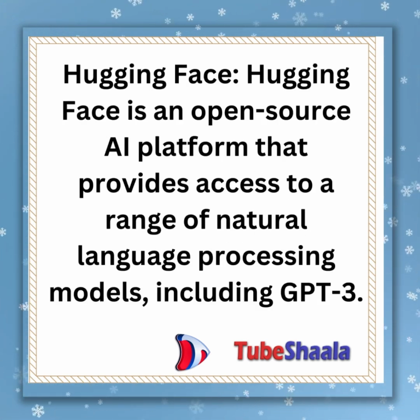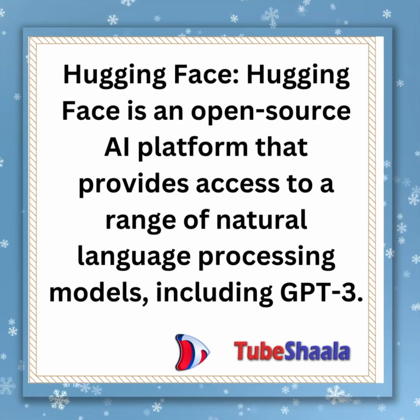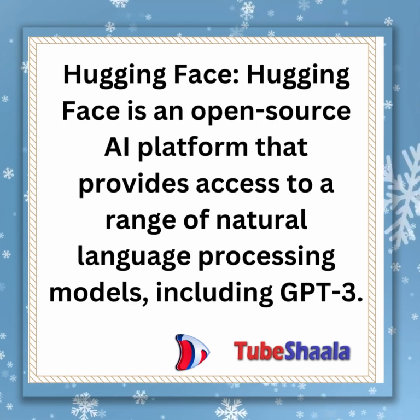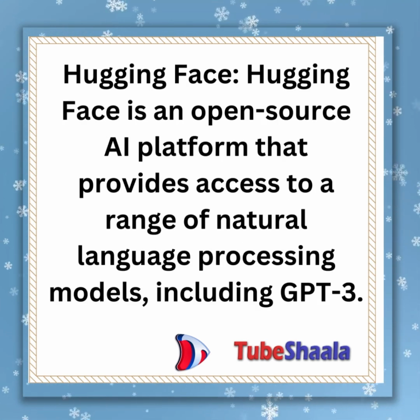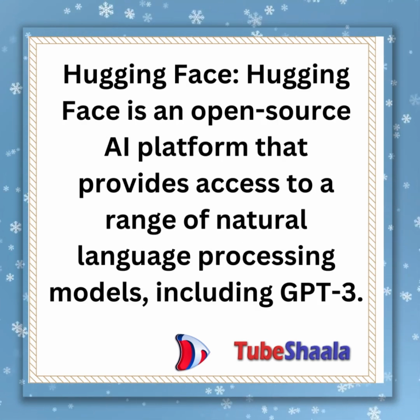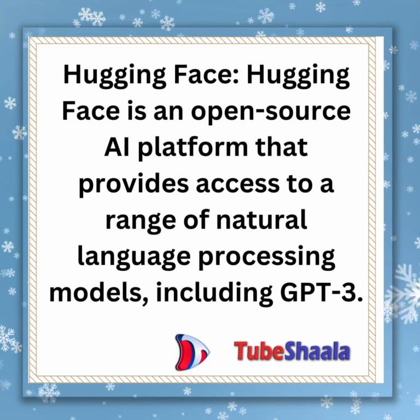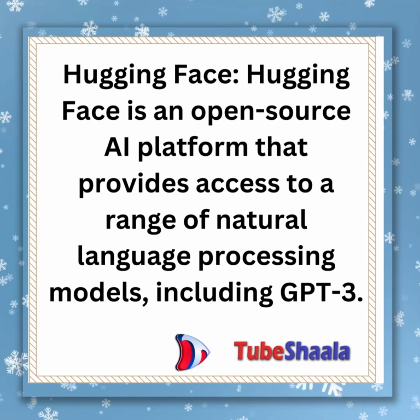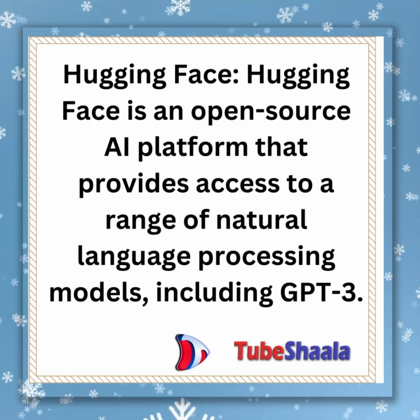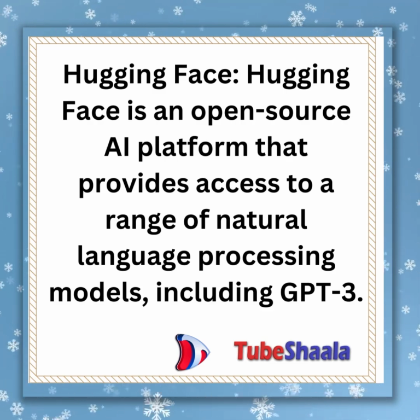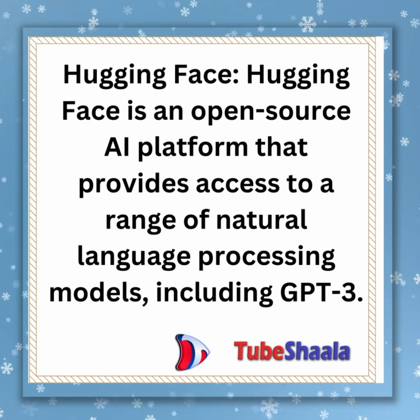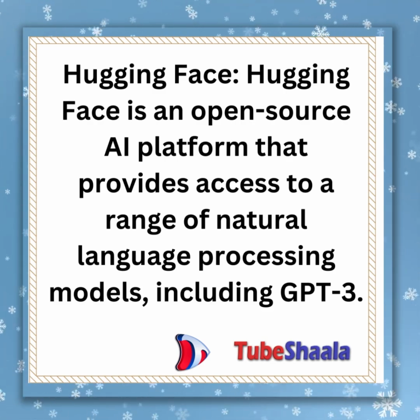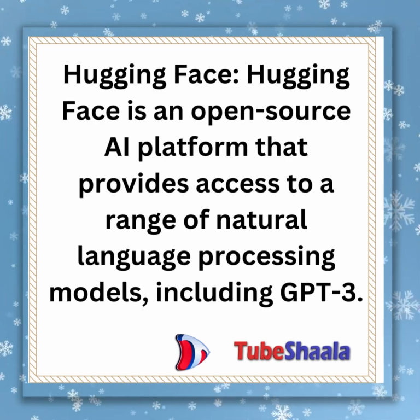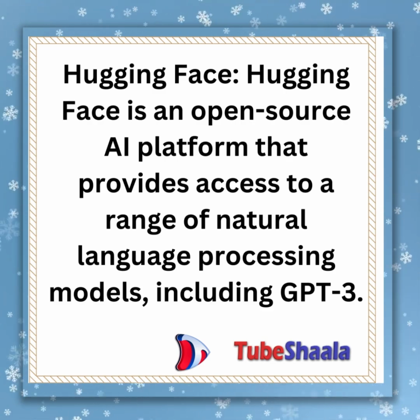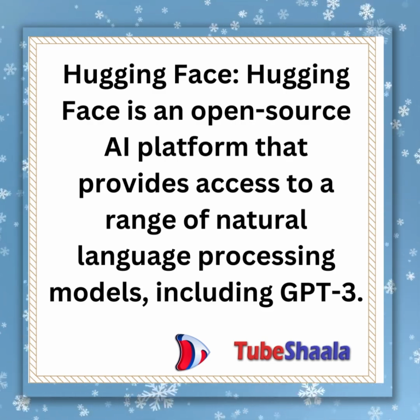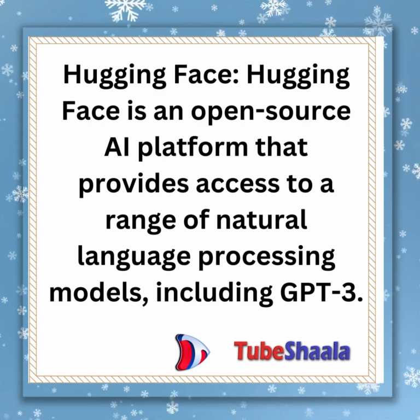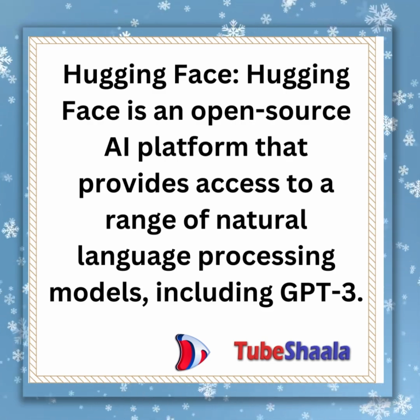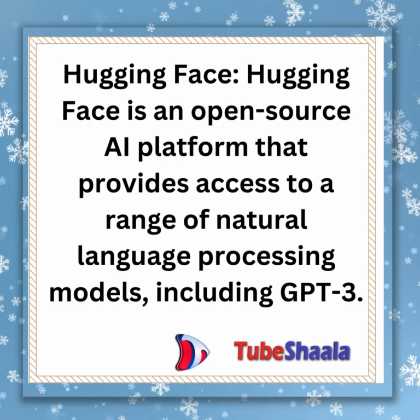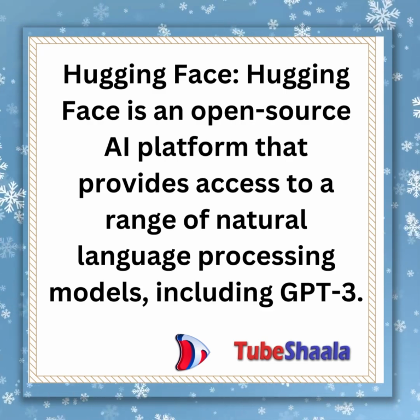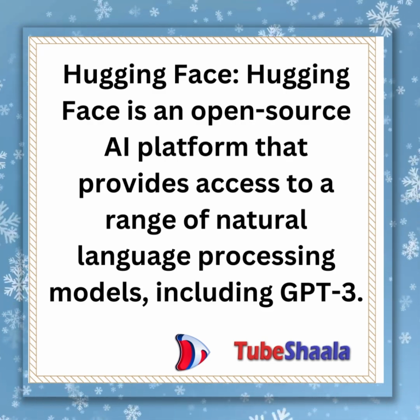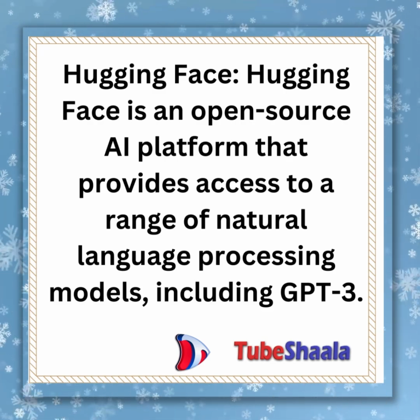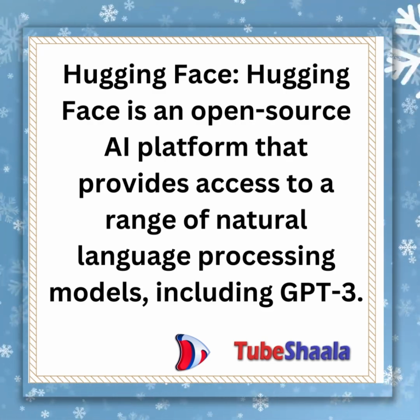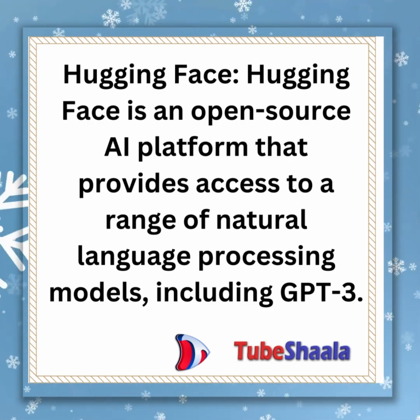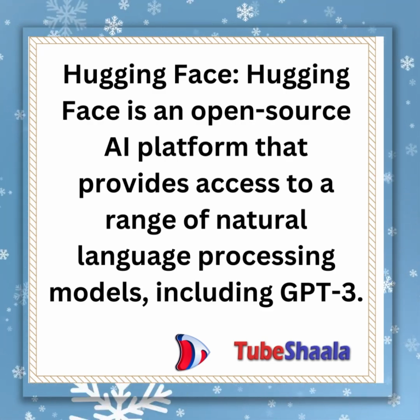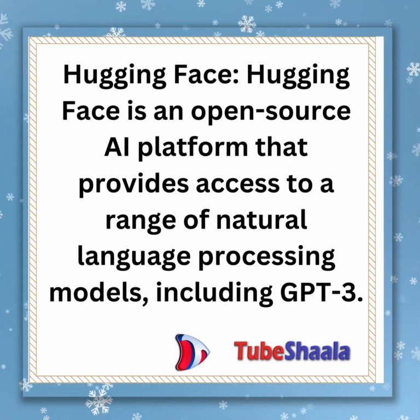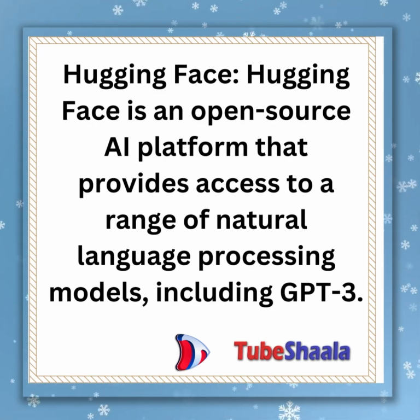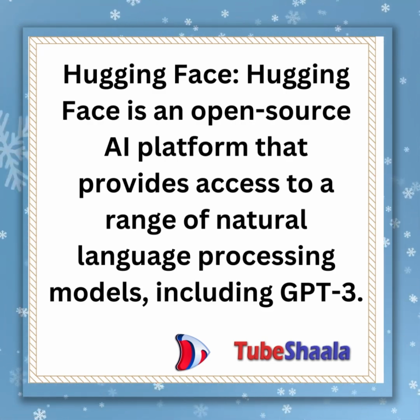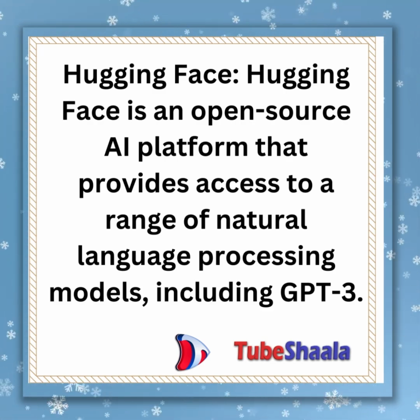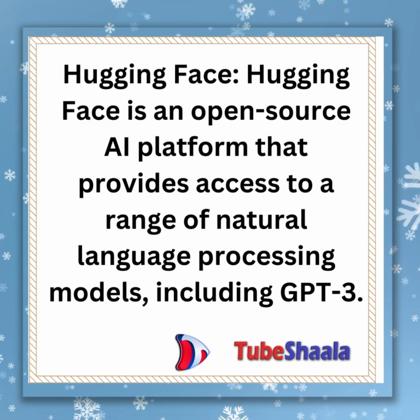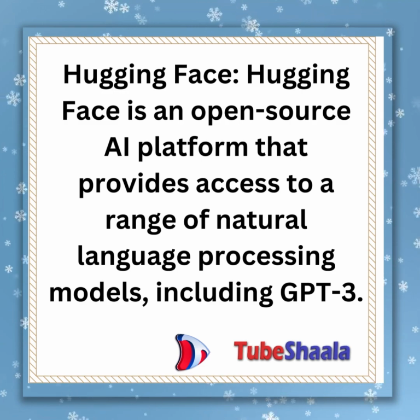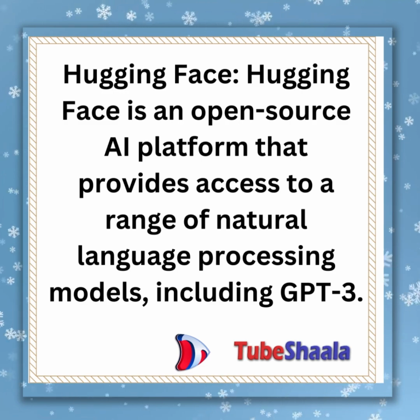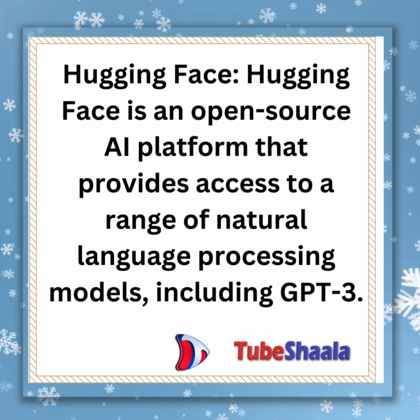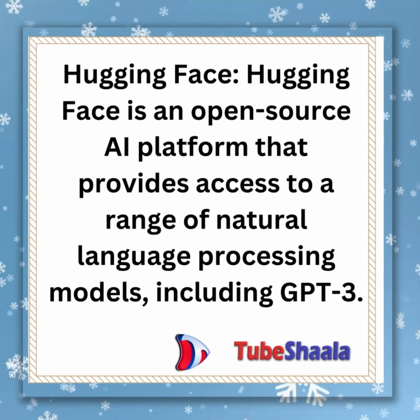HuggingFace is an open-source AI platform that provides access to a range of natural language processing models, including GPT-3.